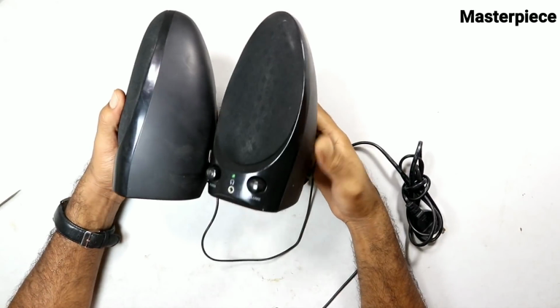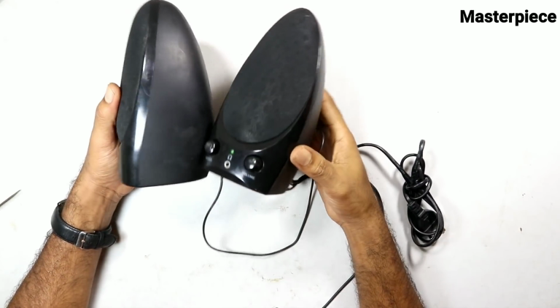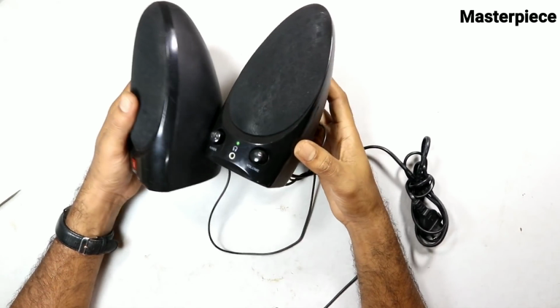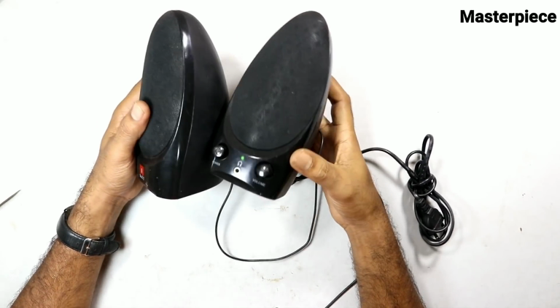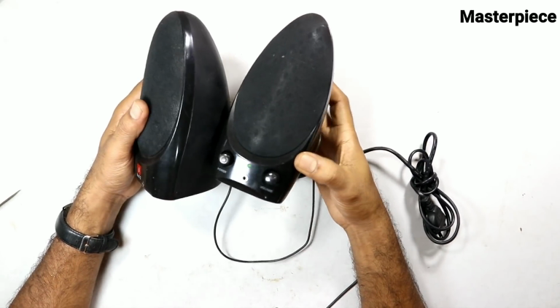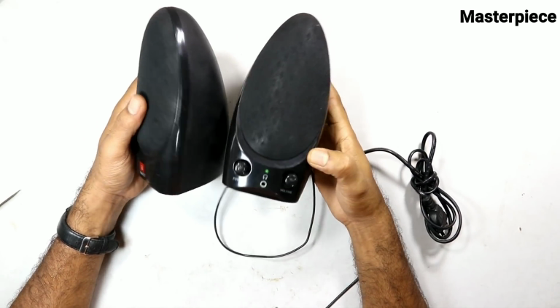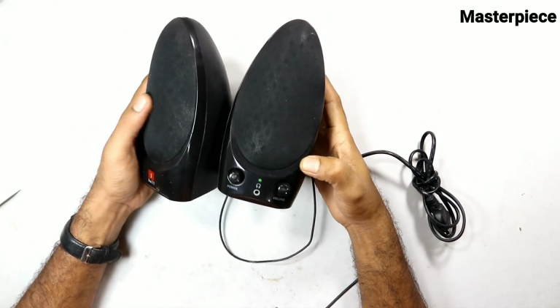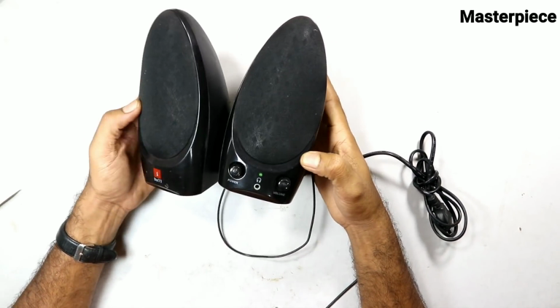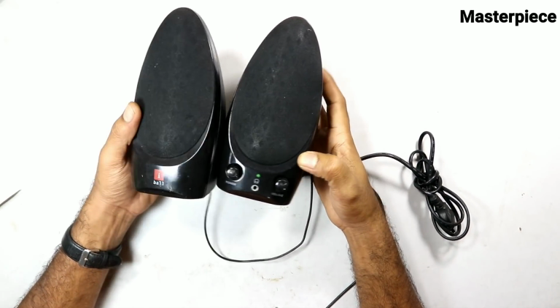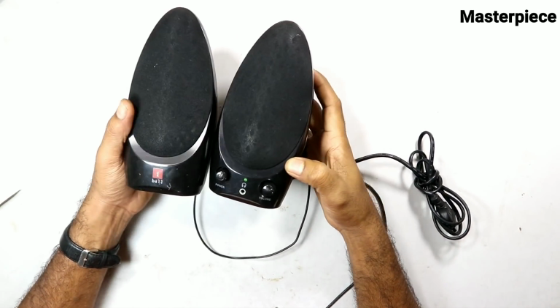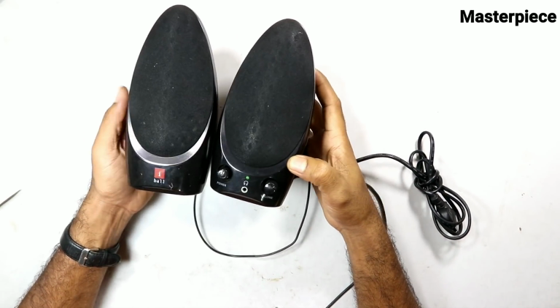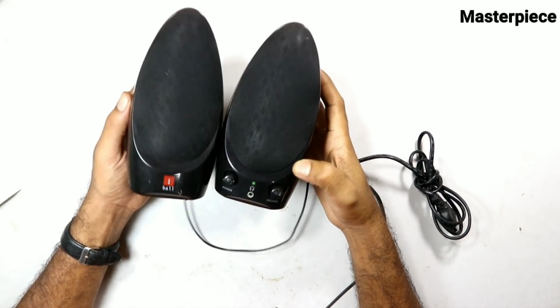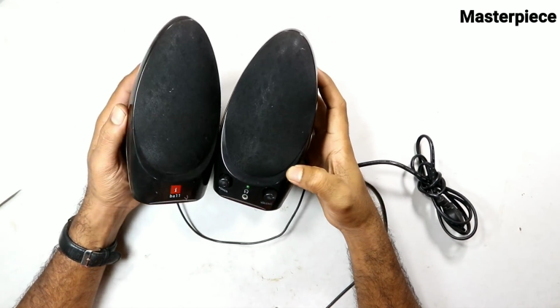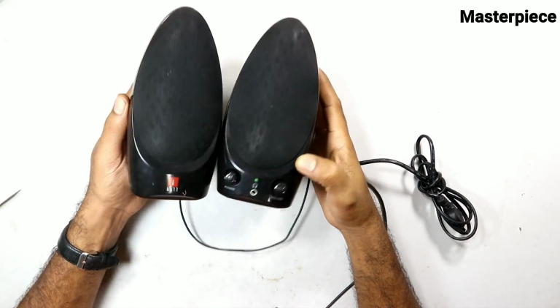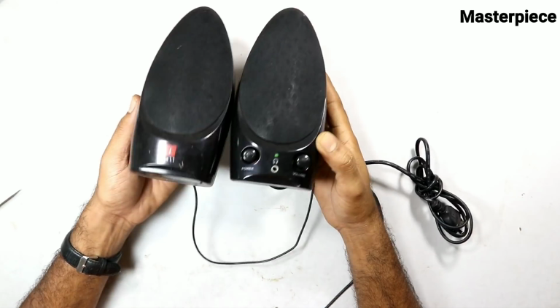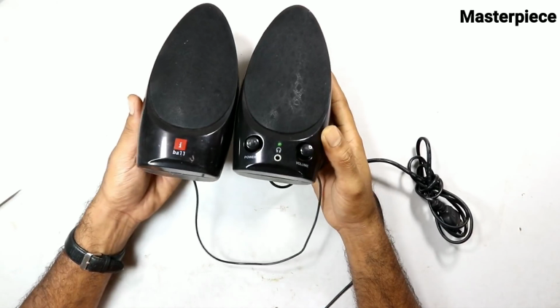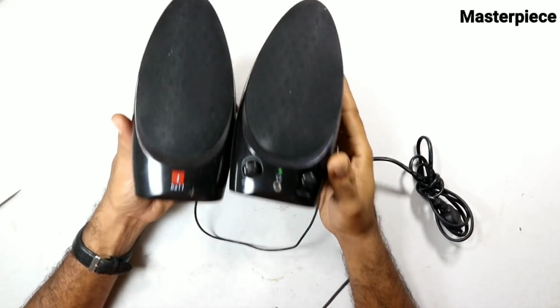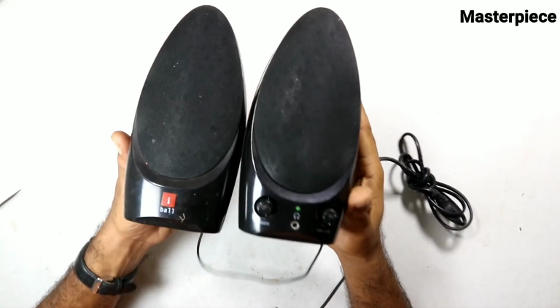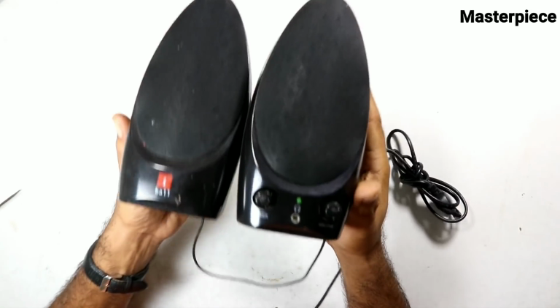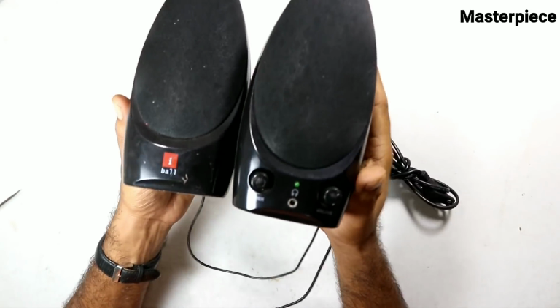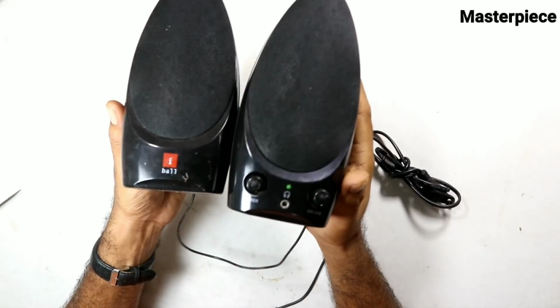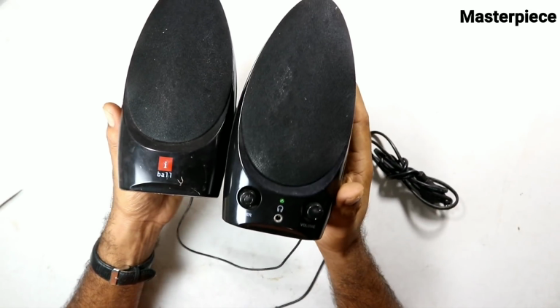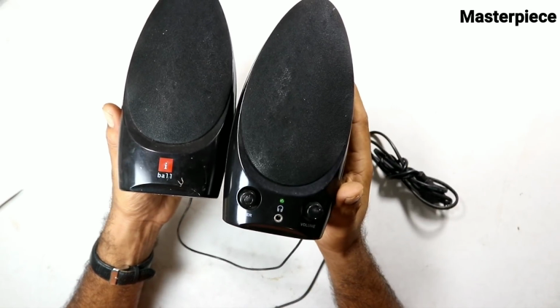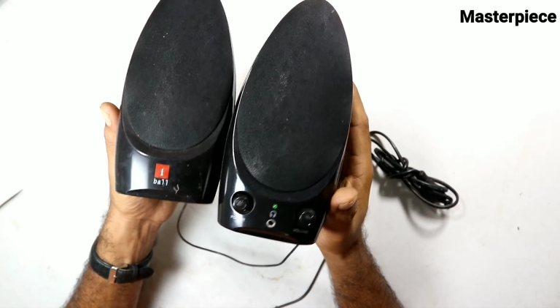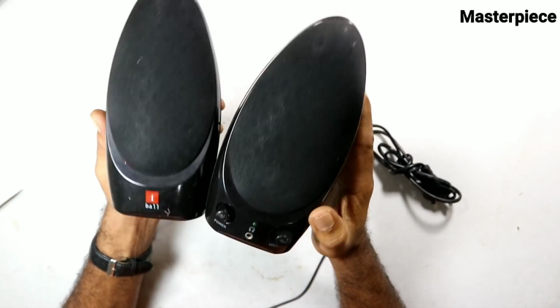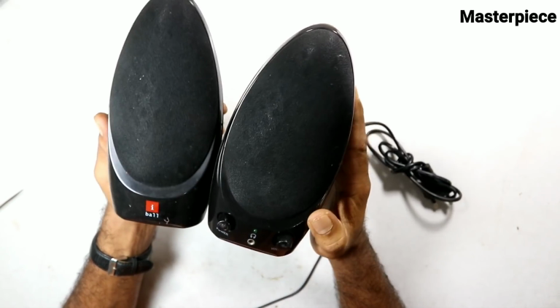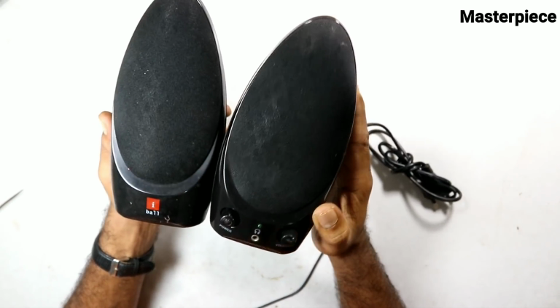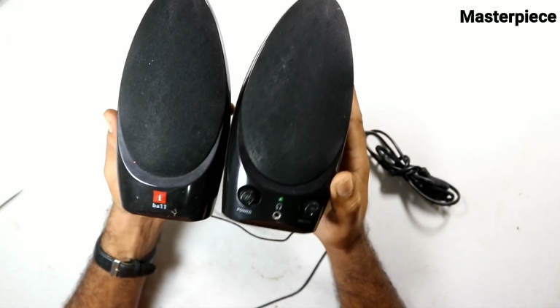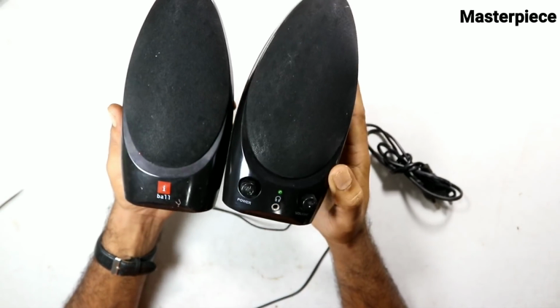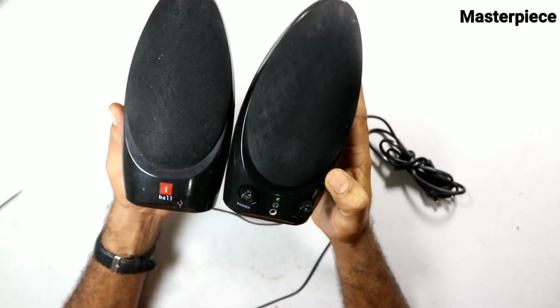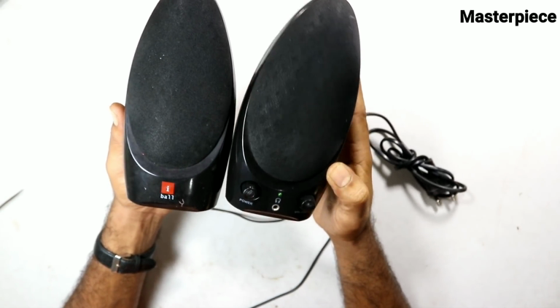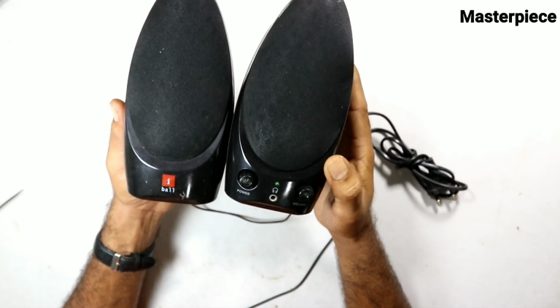This is your computer speaker. In this video, I'm going to share and demonstrate this speaker setup.